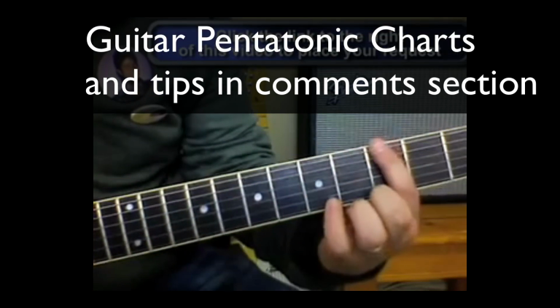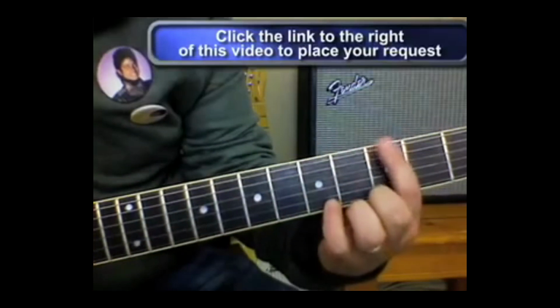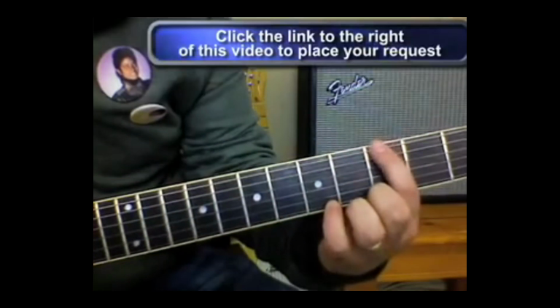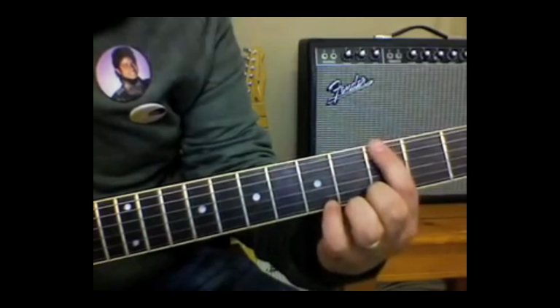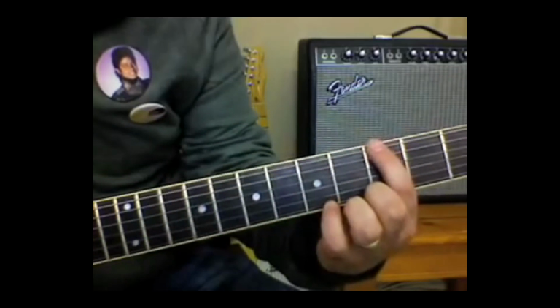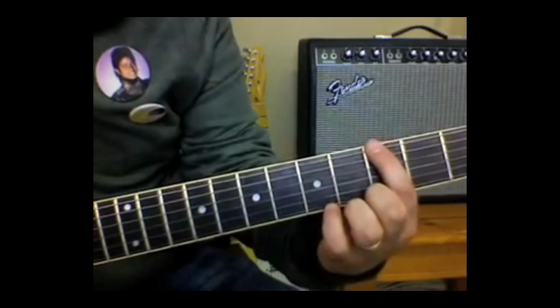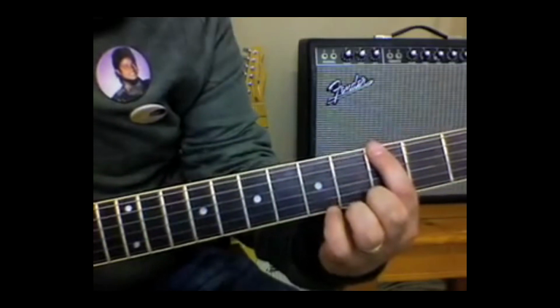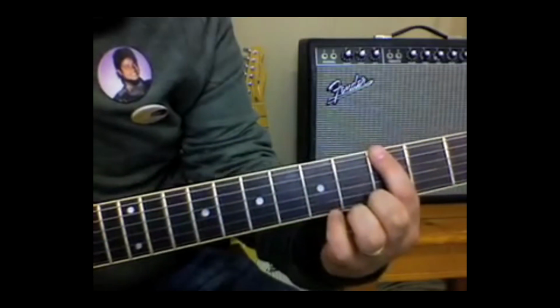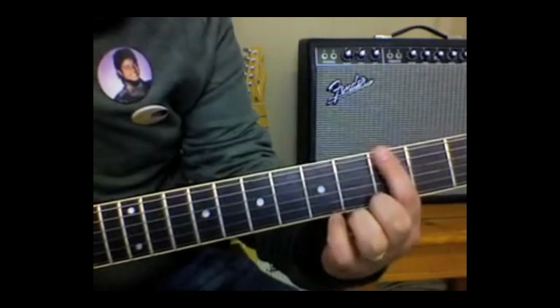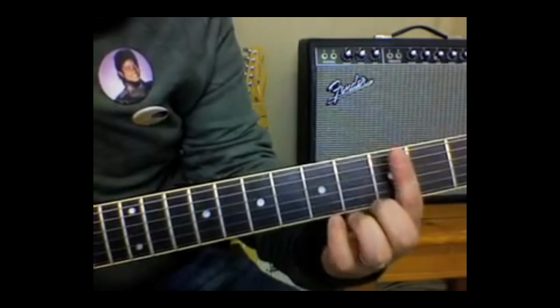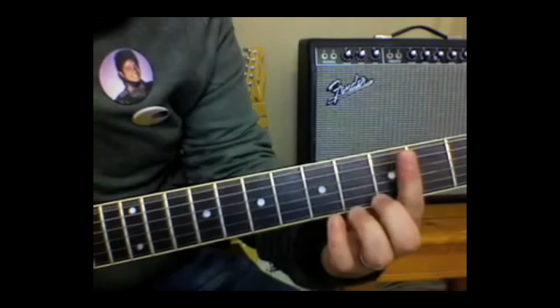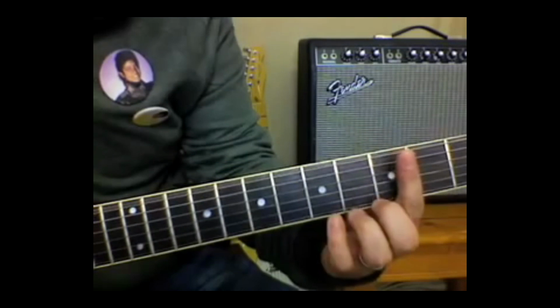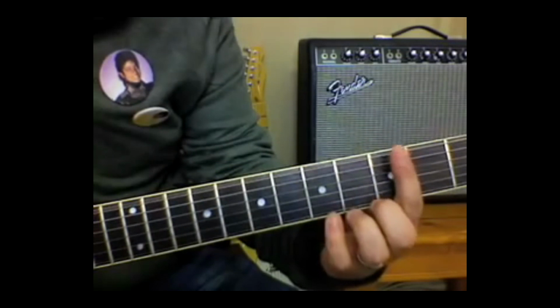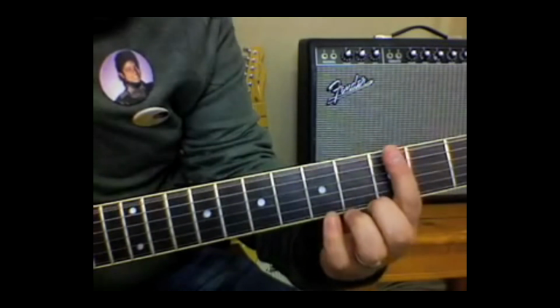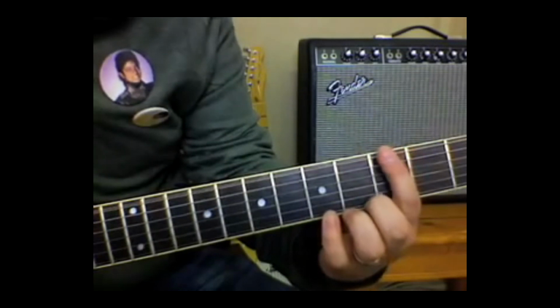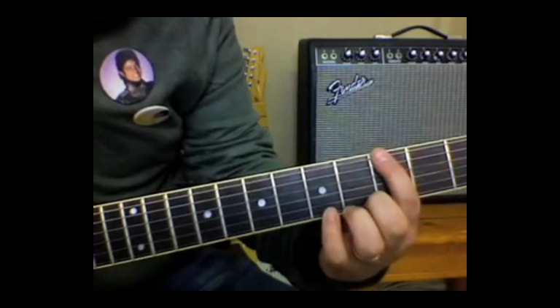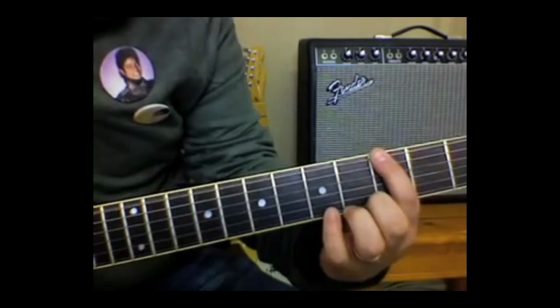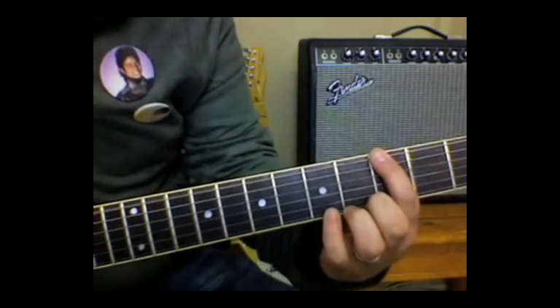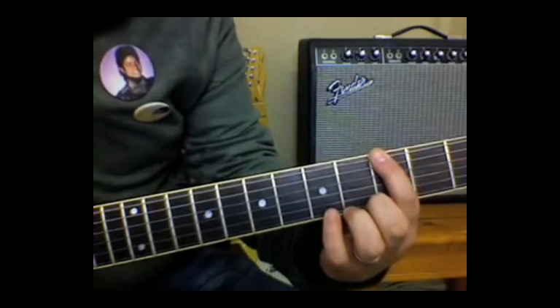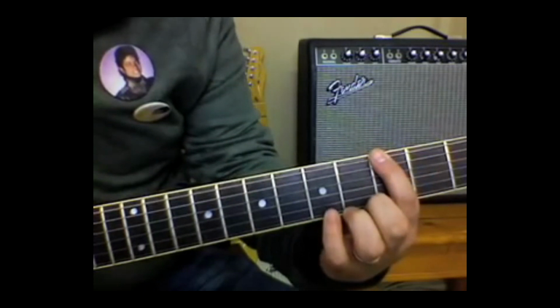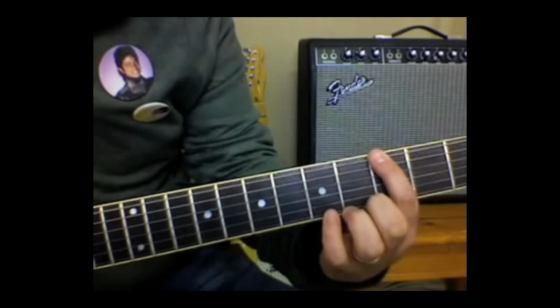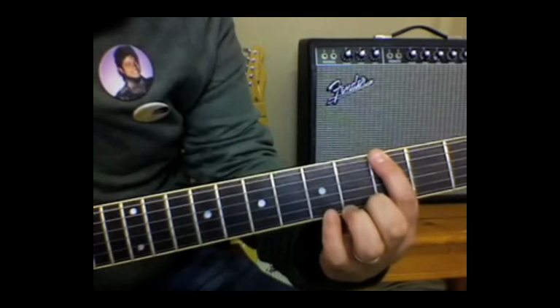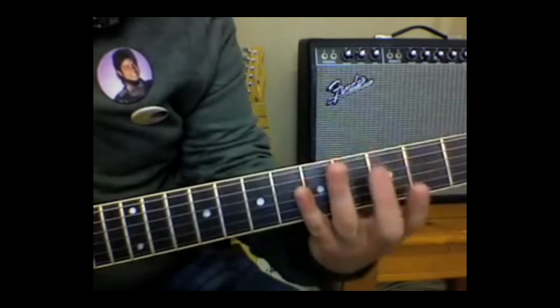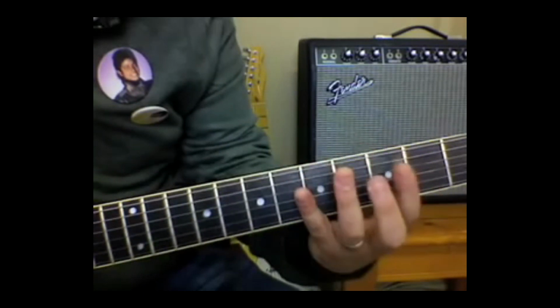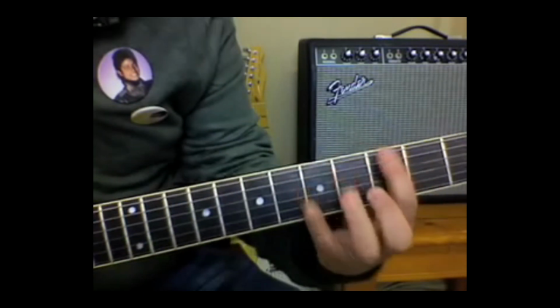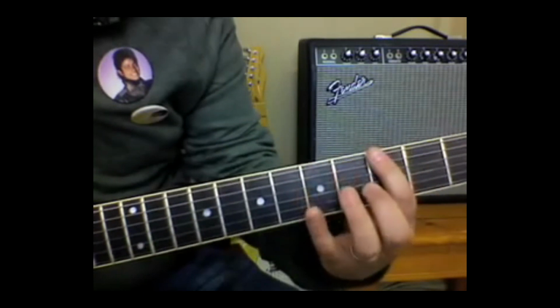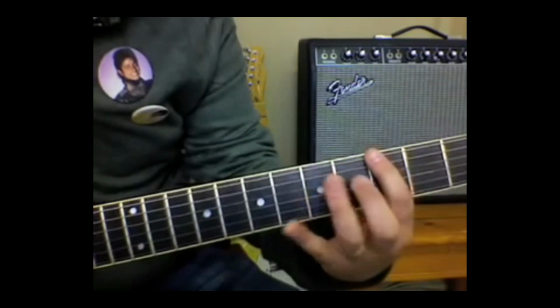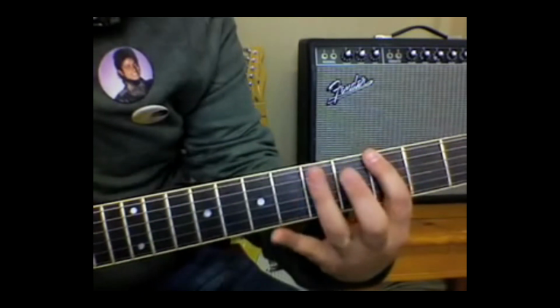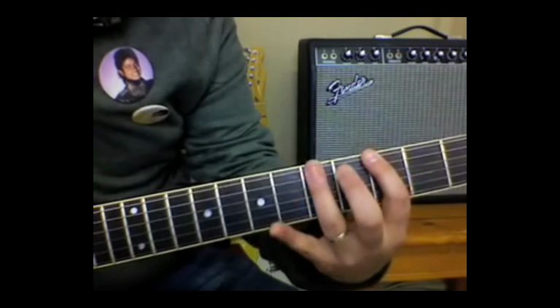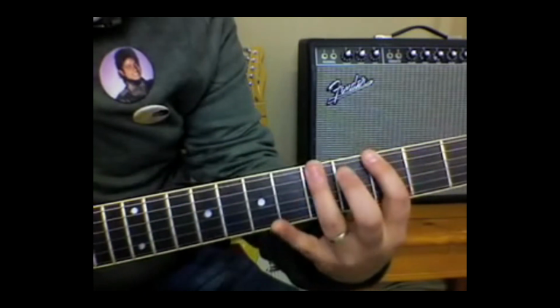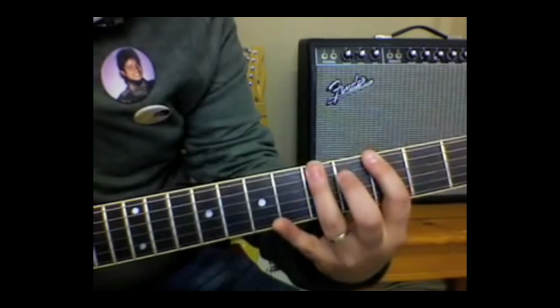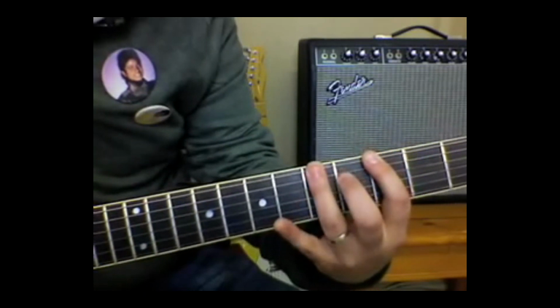That's the 3rd fret right there. Open, 3rd, 5th.